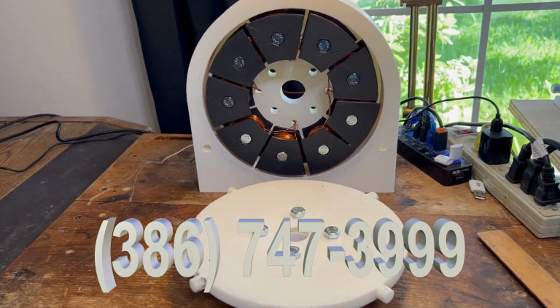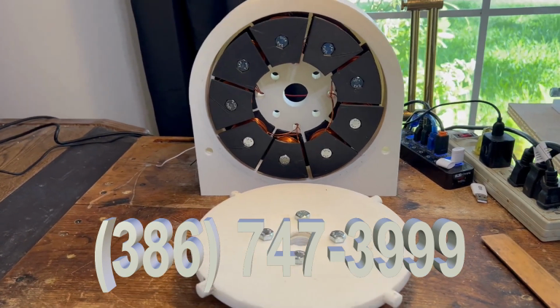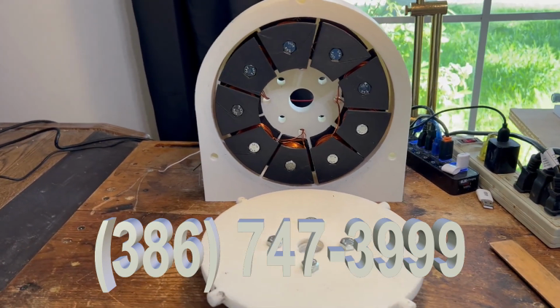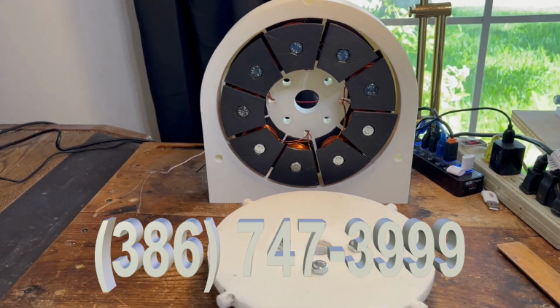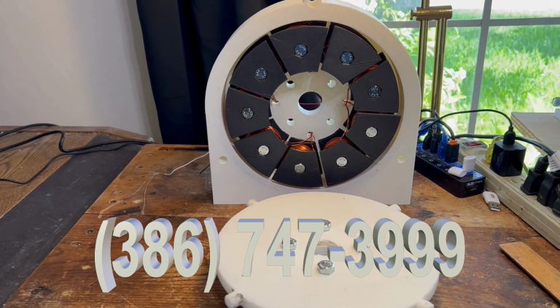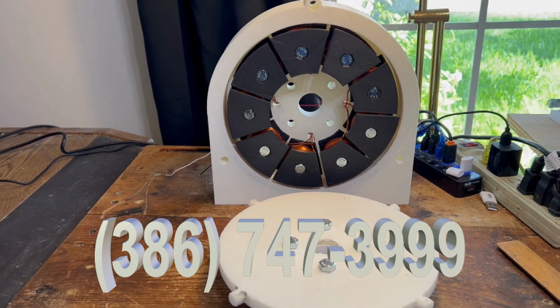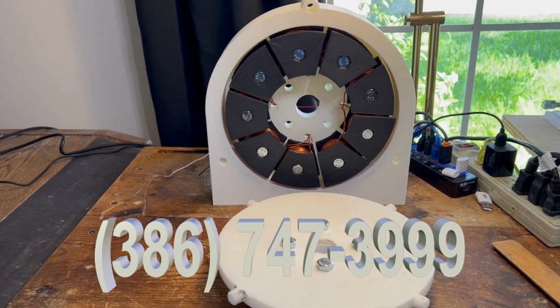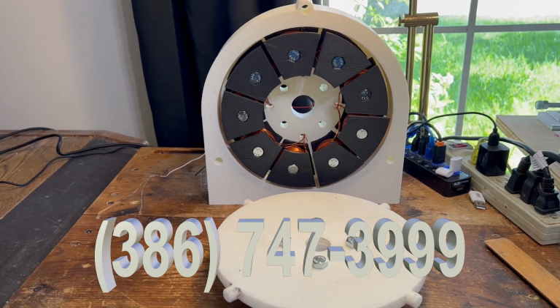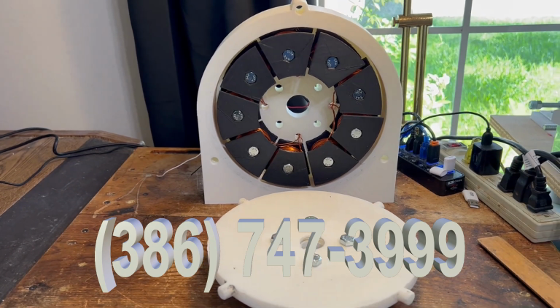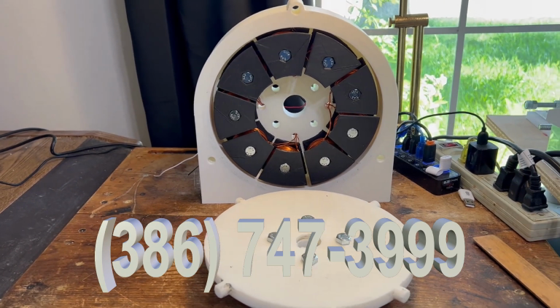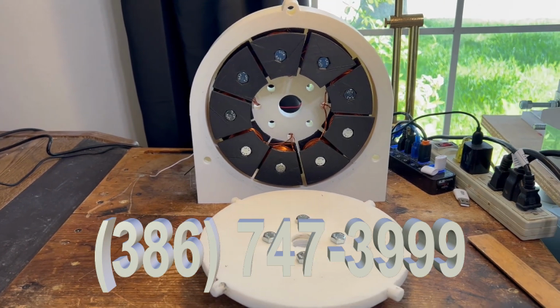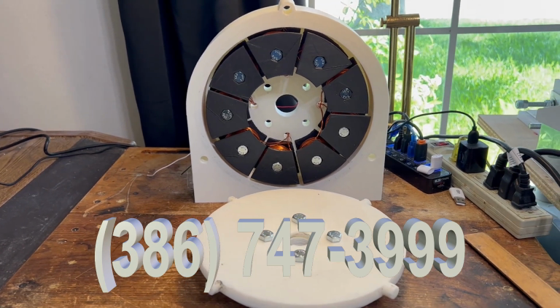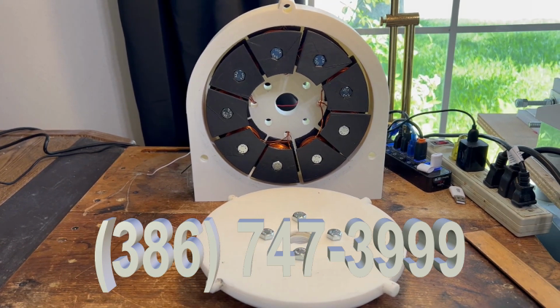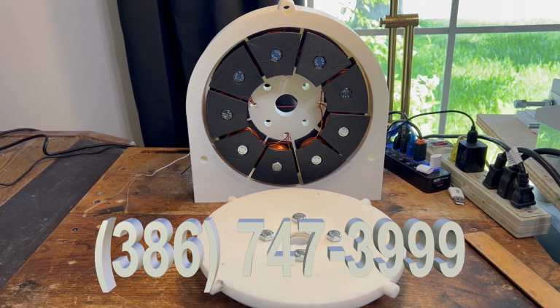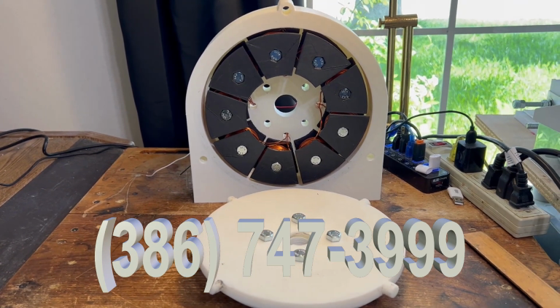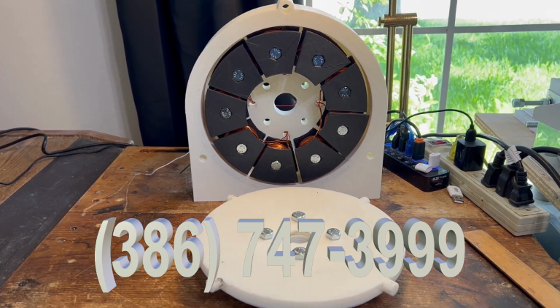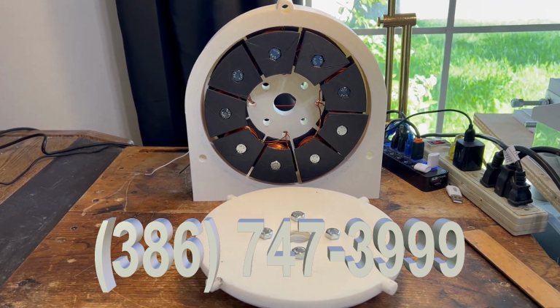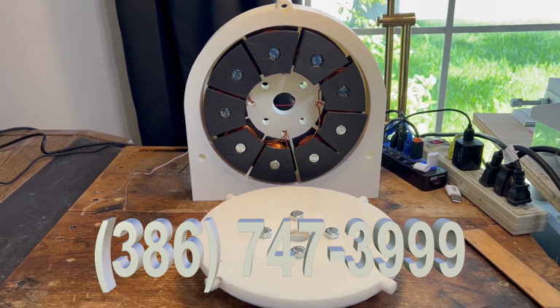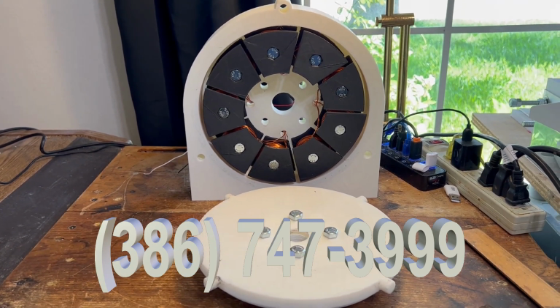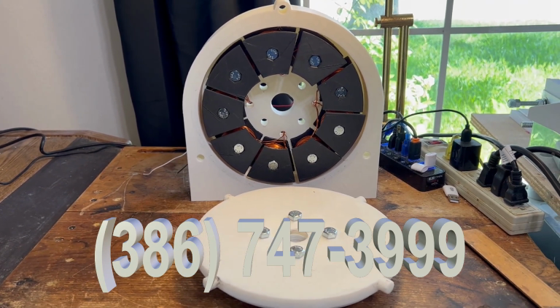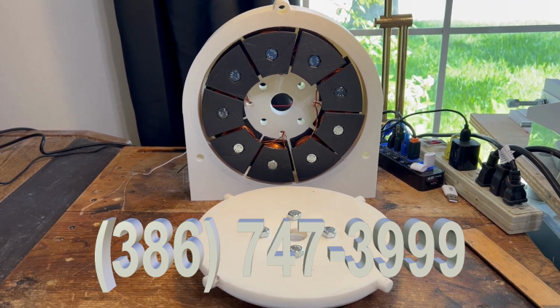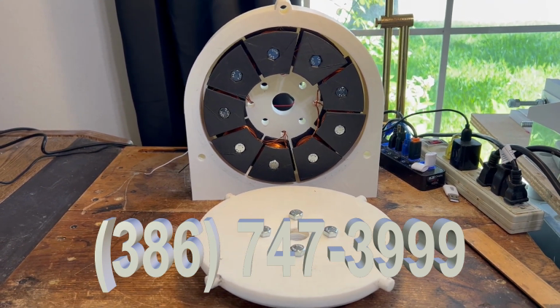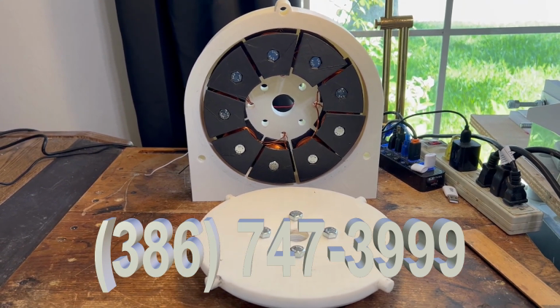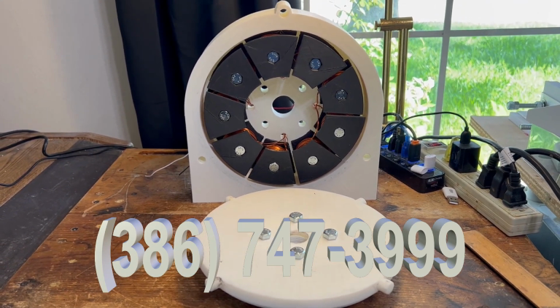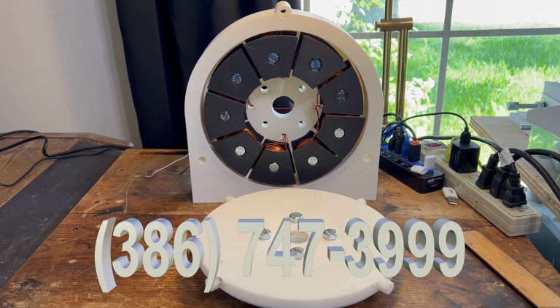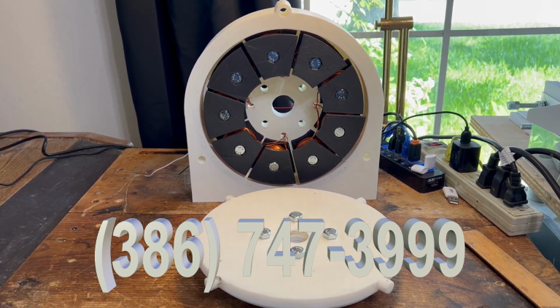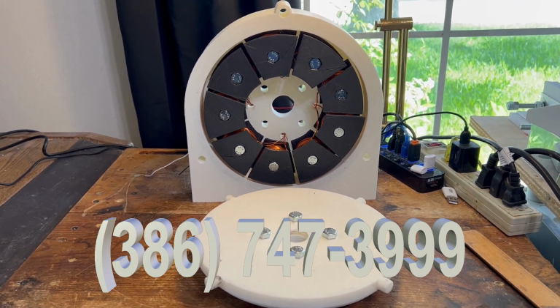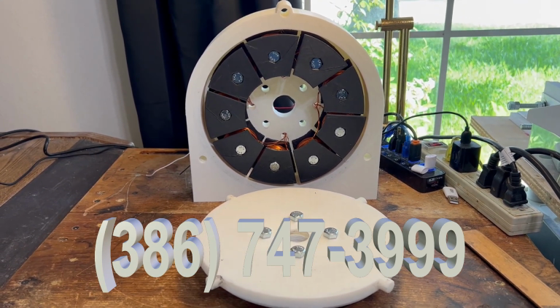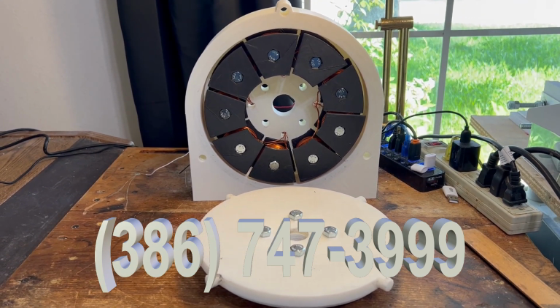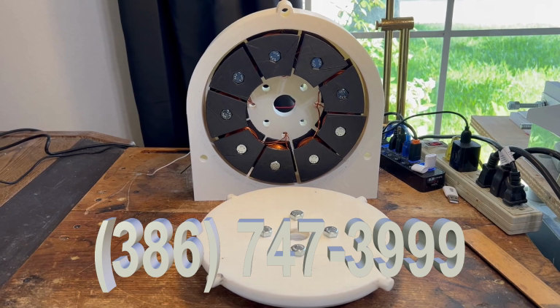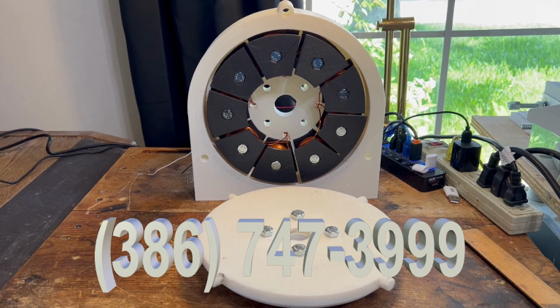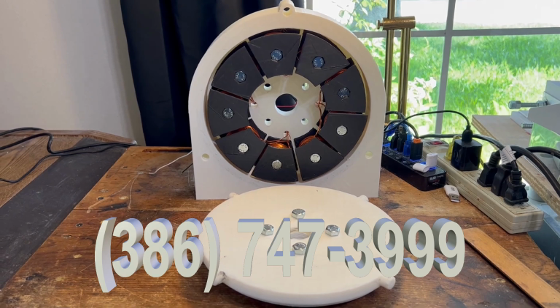This is it. This is the future. This is the FTC new AxioFlux motor.